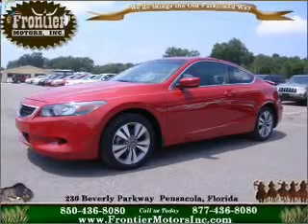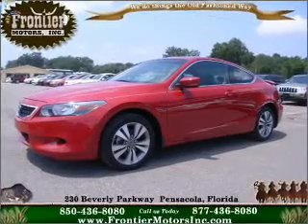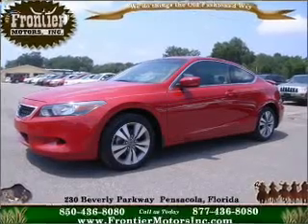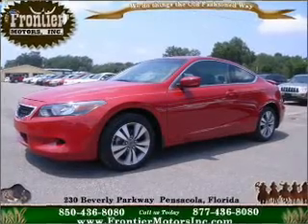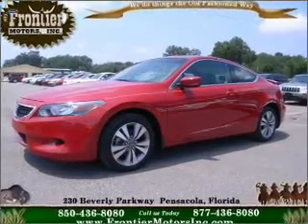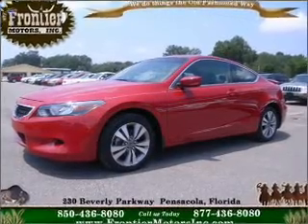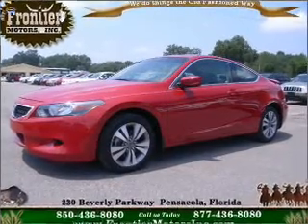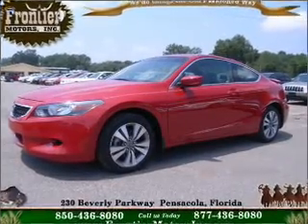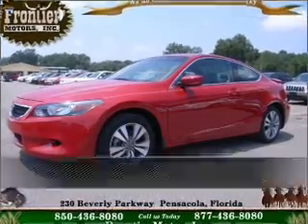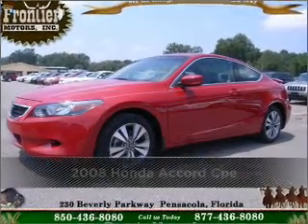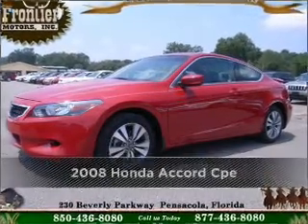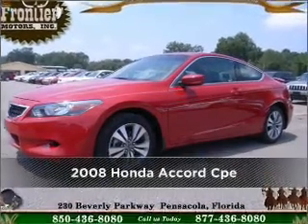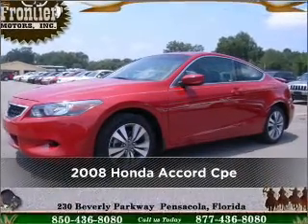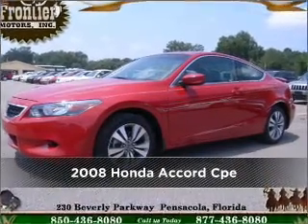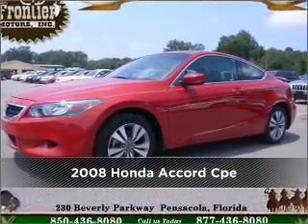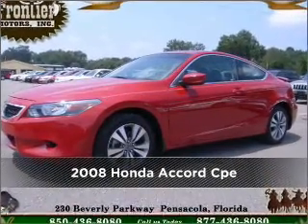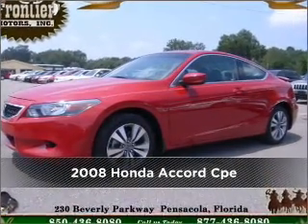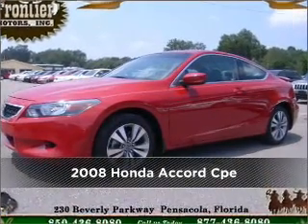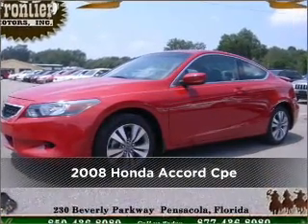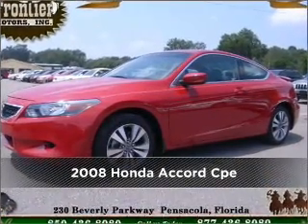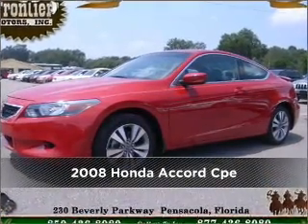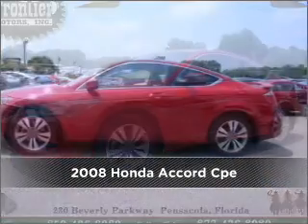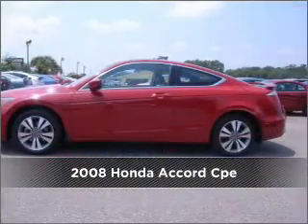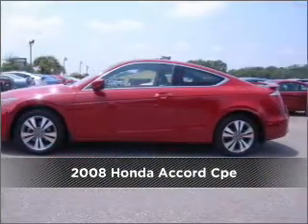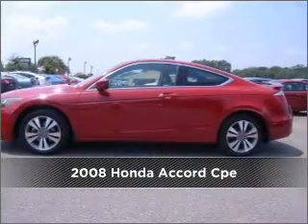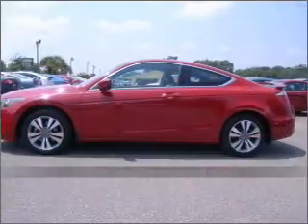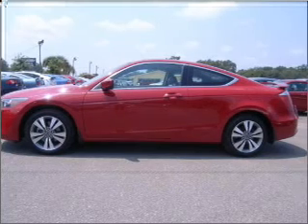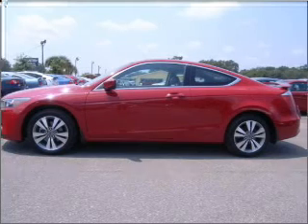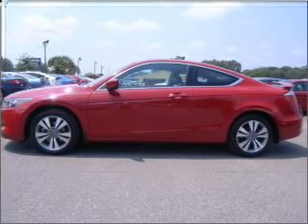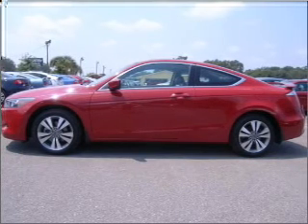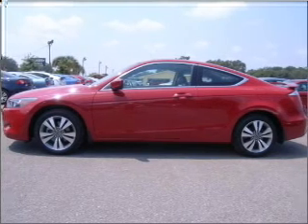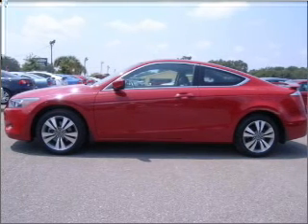Proudly presenting this 2008 Honda. Your search stops here with this ideal auto.